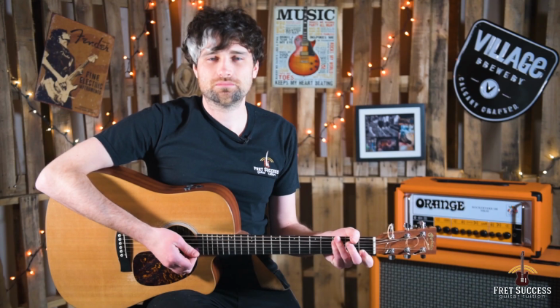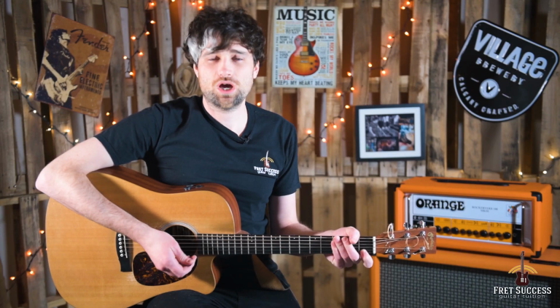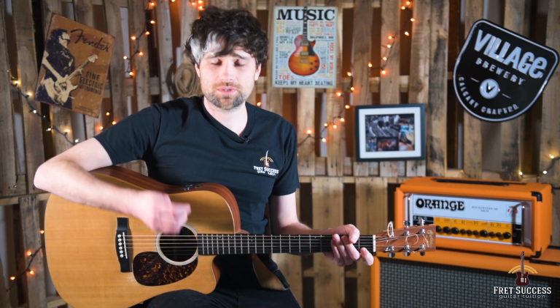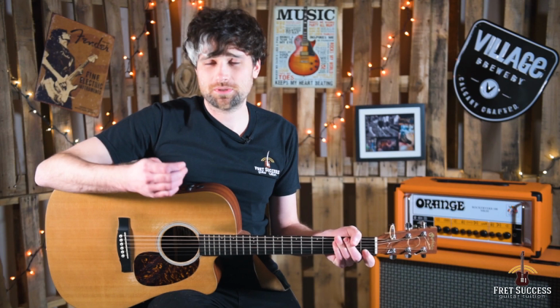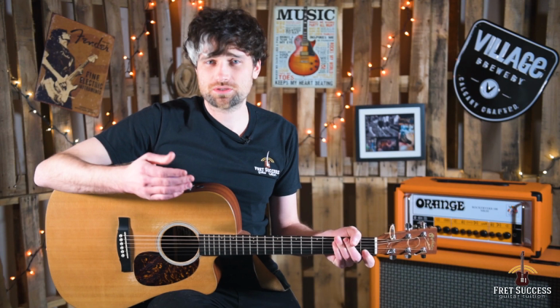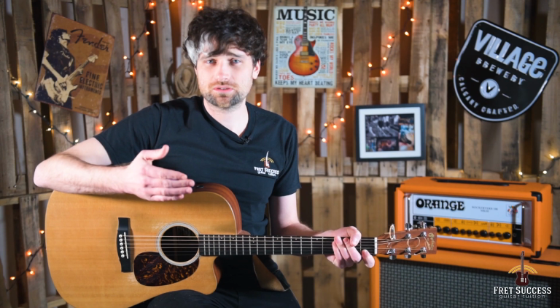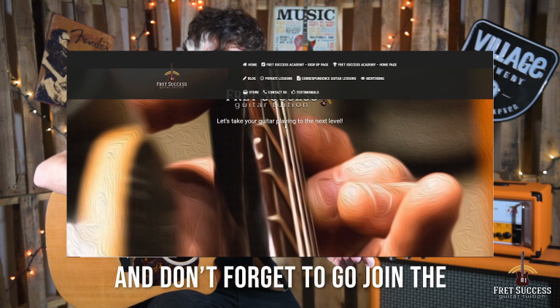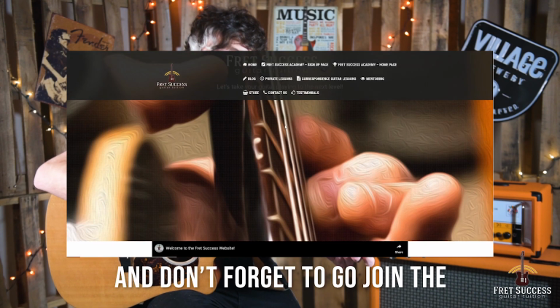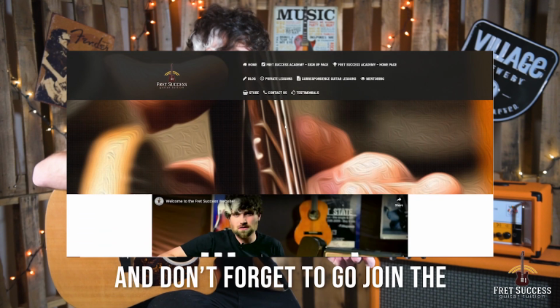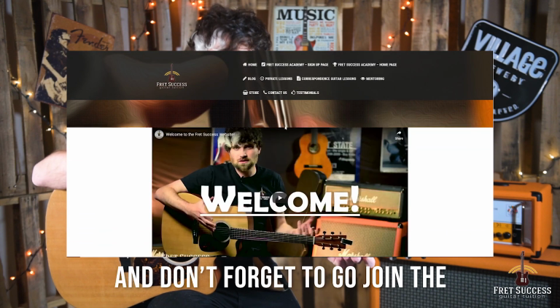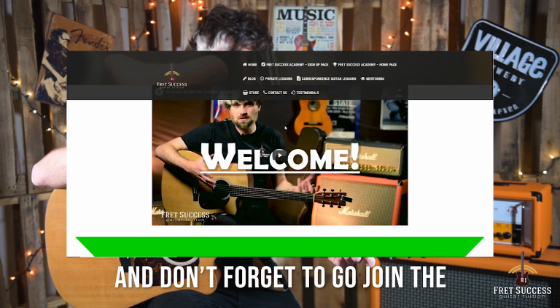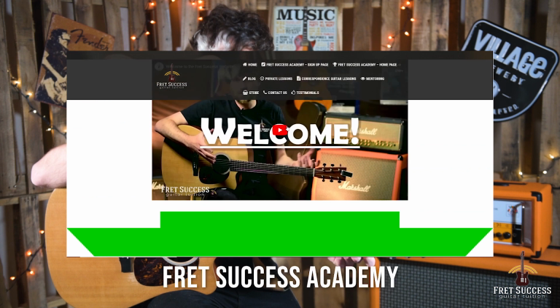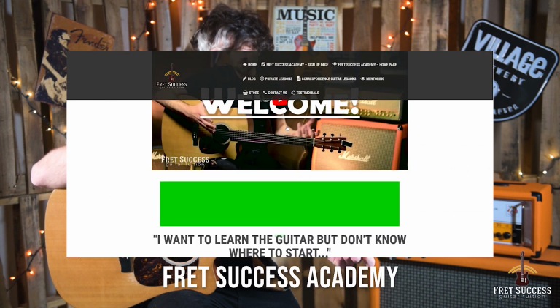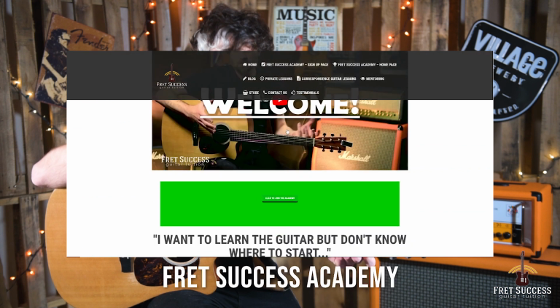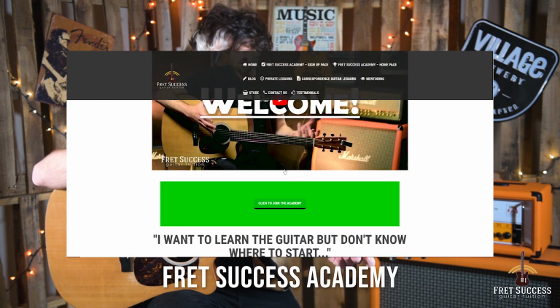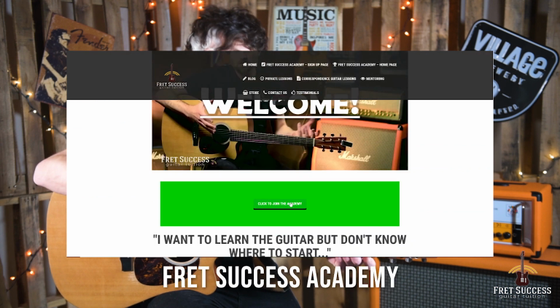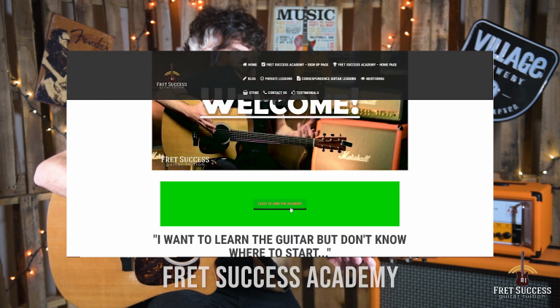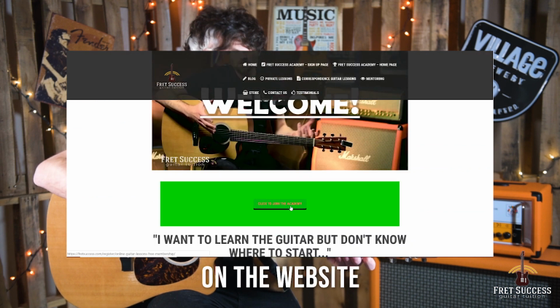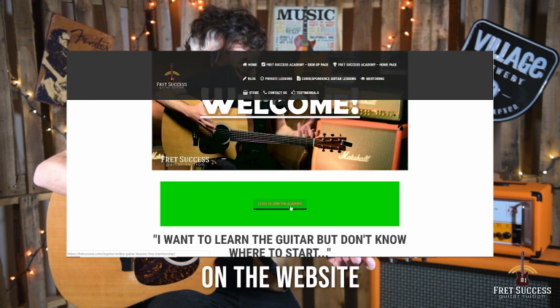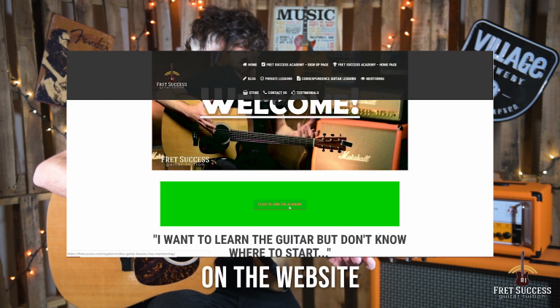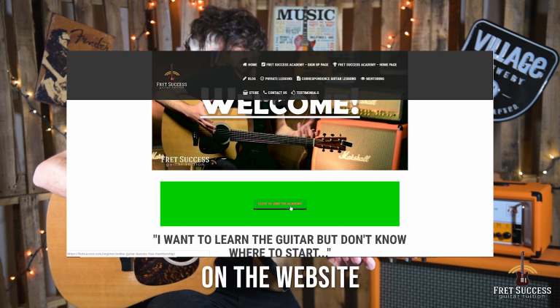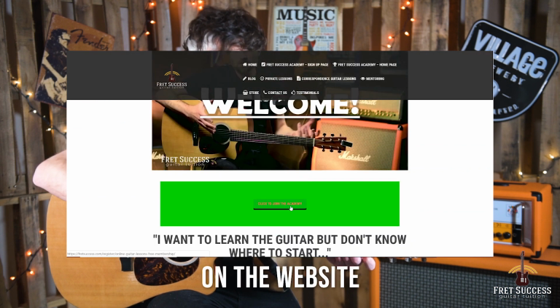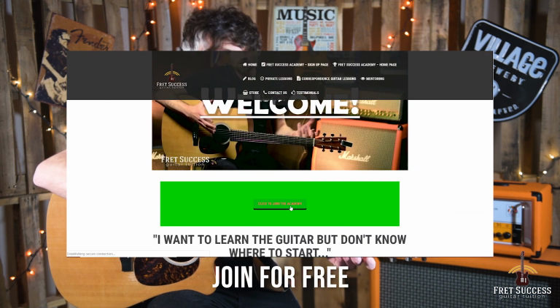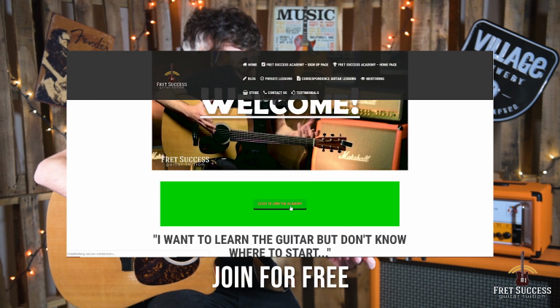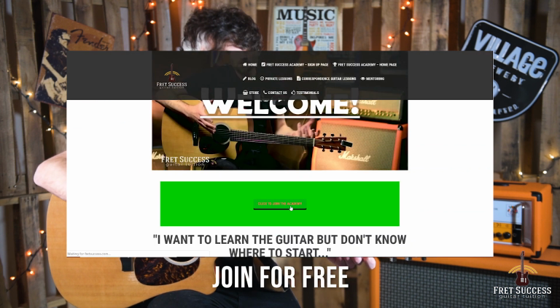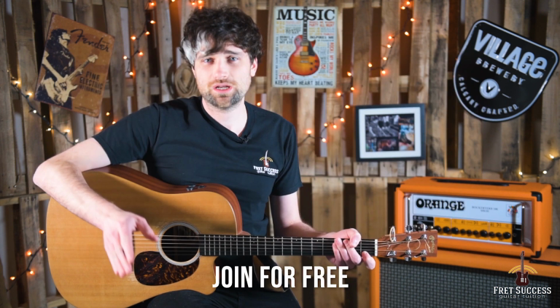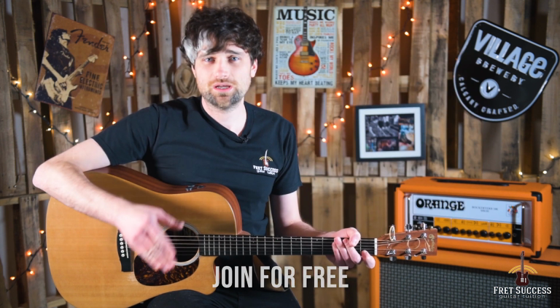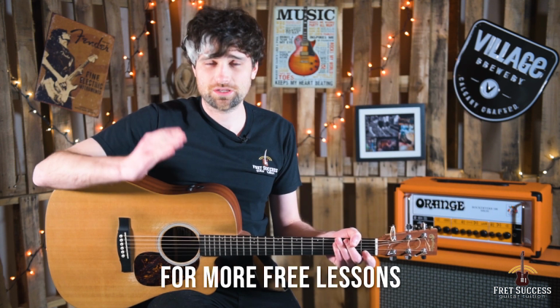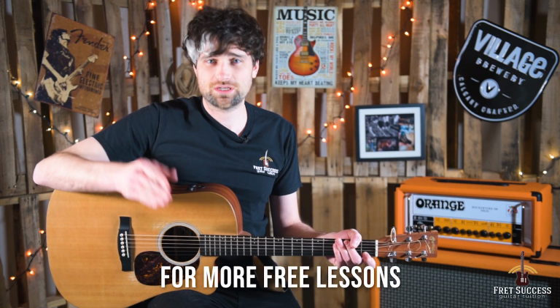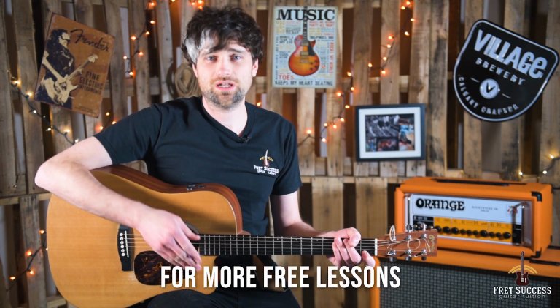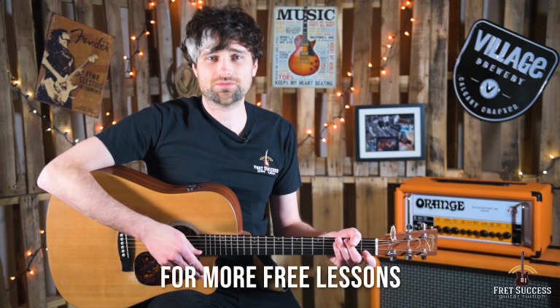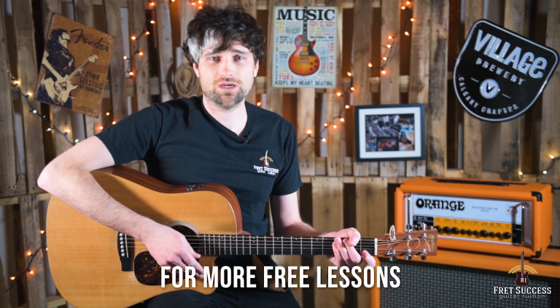I hope that's been useful. Don't forget to join the Fret Success Academy on the website — it's all free — and I'll see you in the next video.